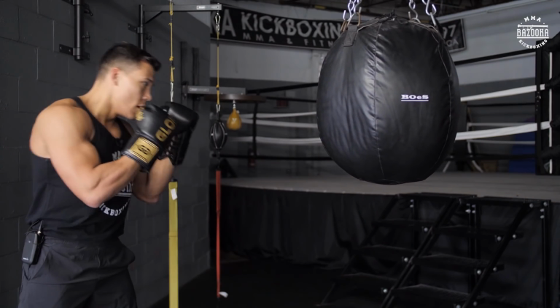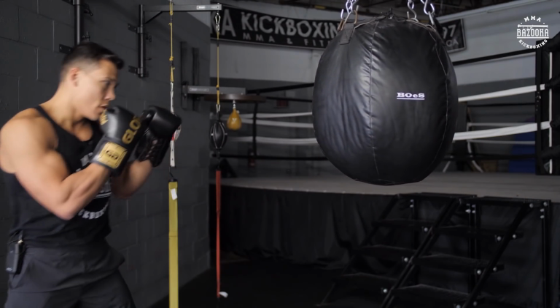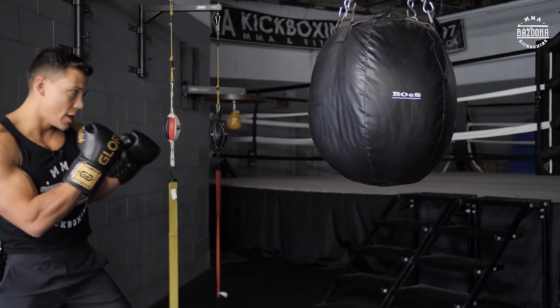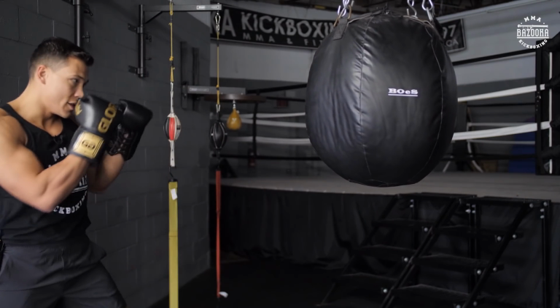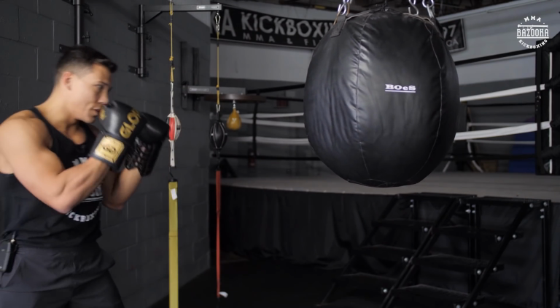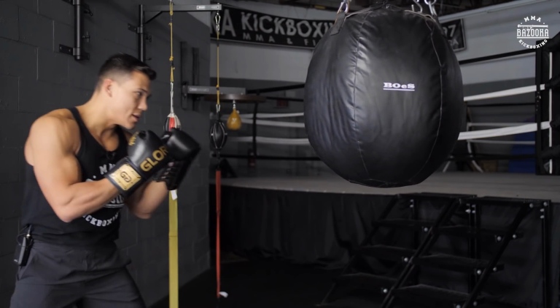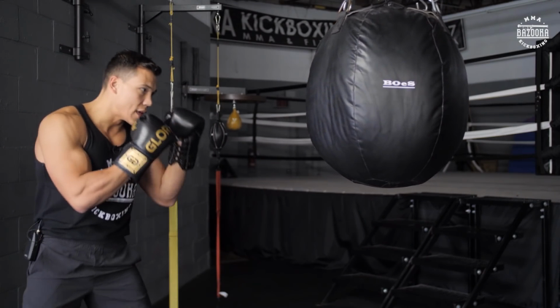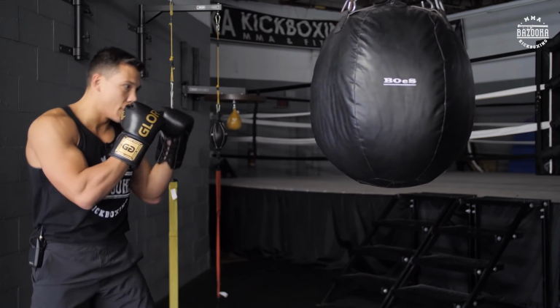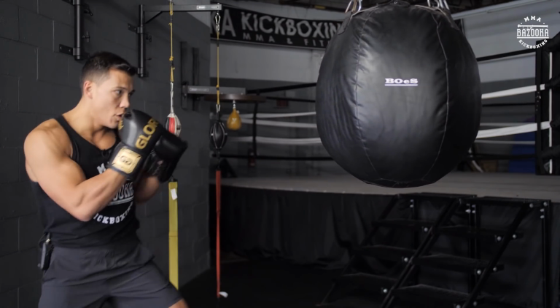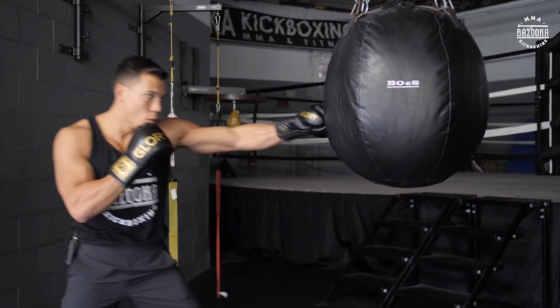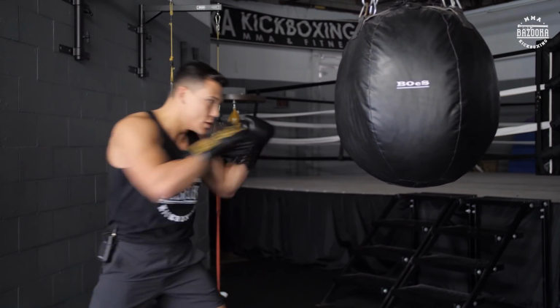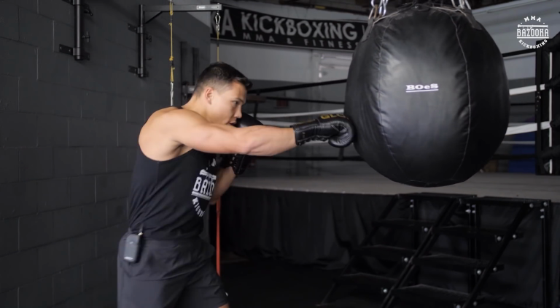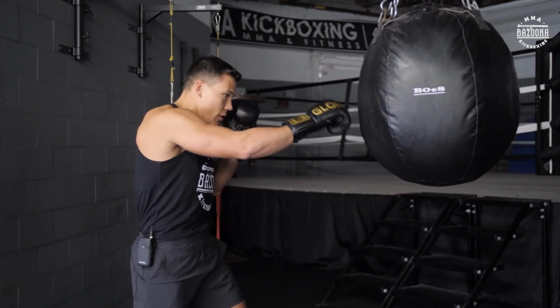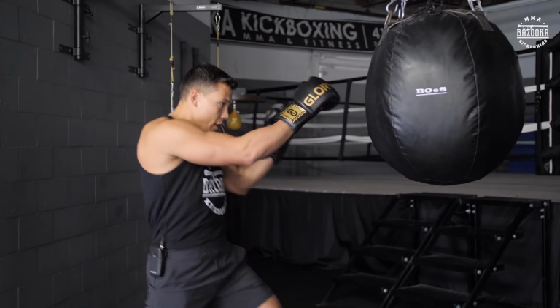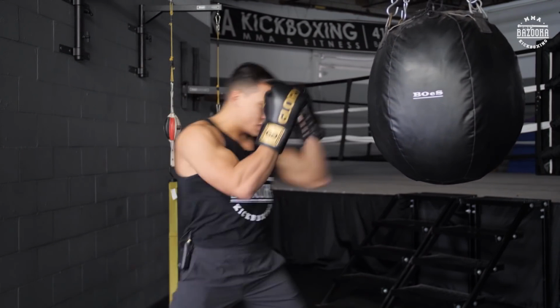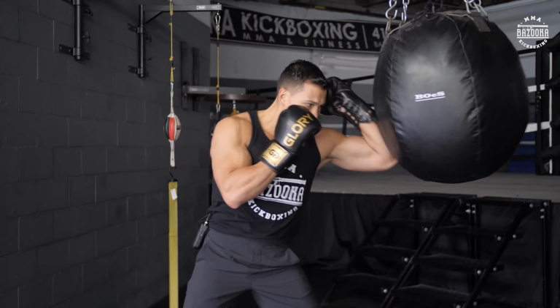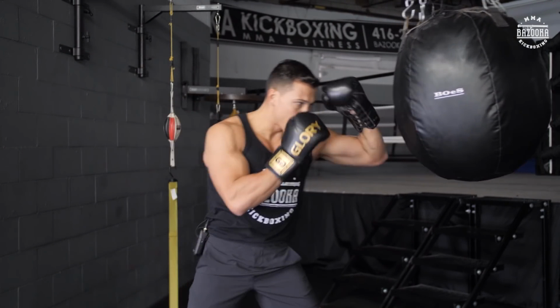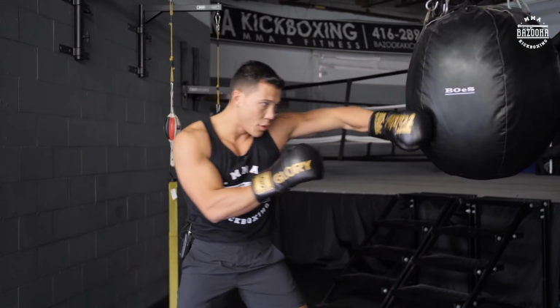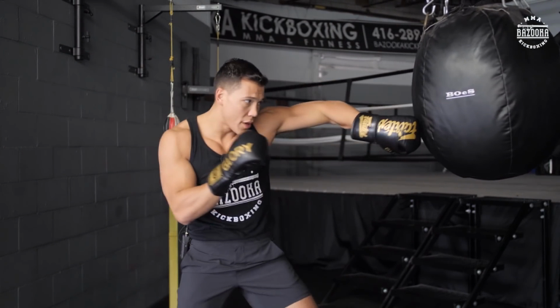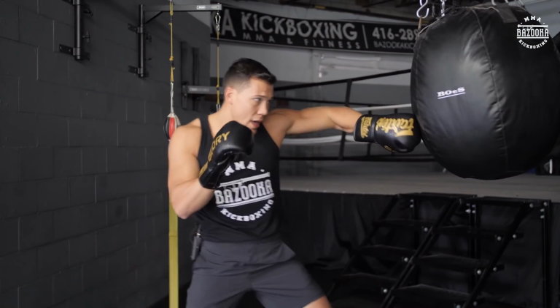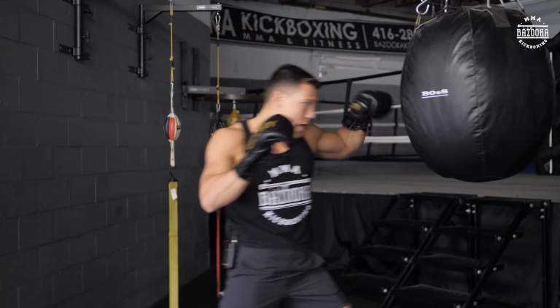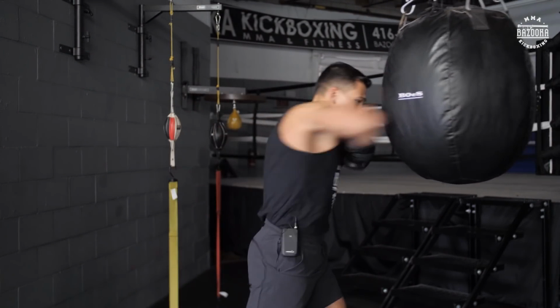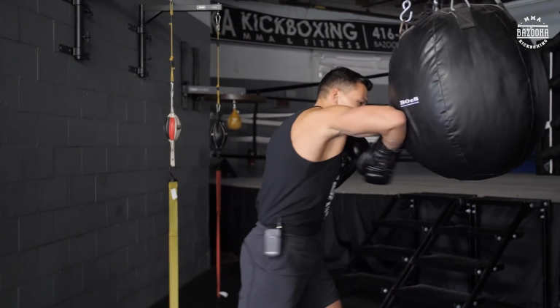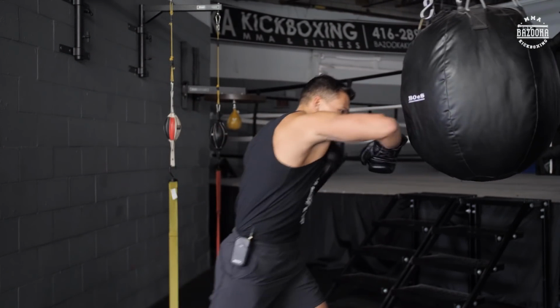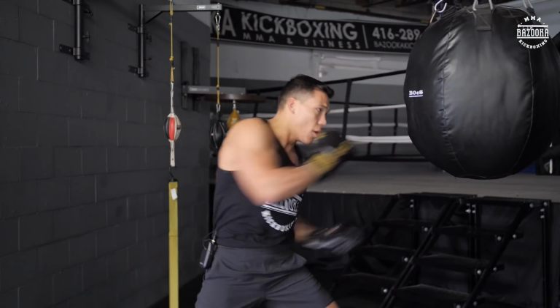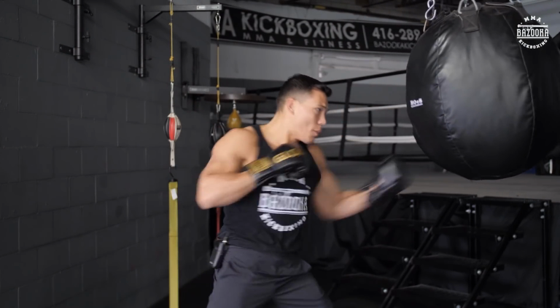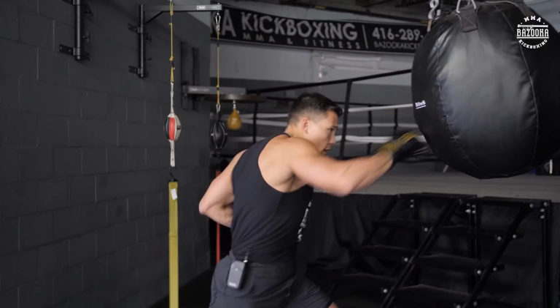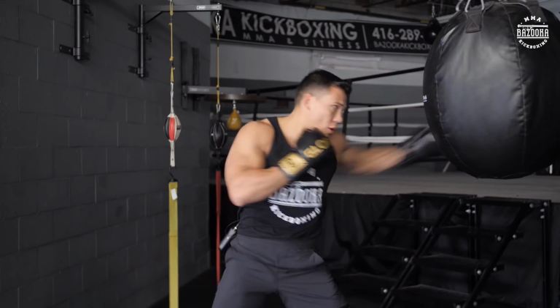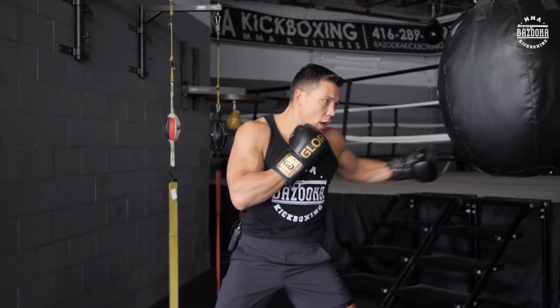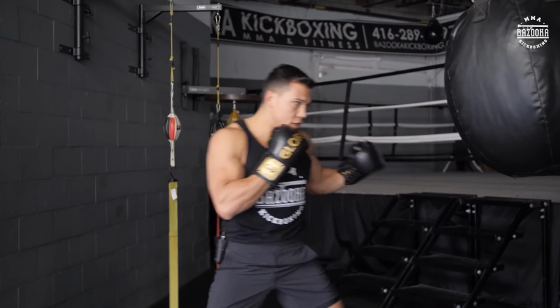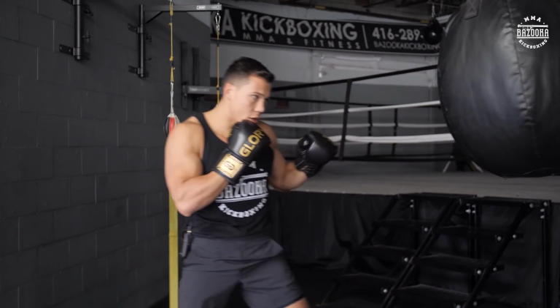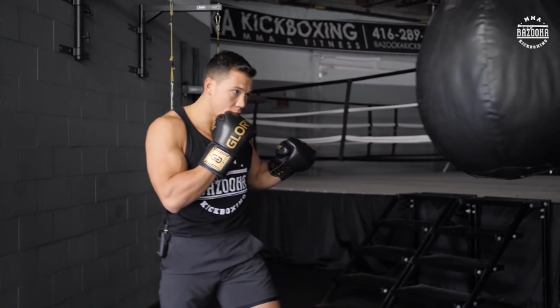All right, let's put it together. One, two, spear, pull the hand, elbow, uppercut, cross, hook.